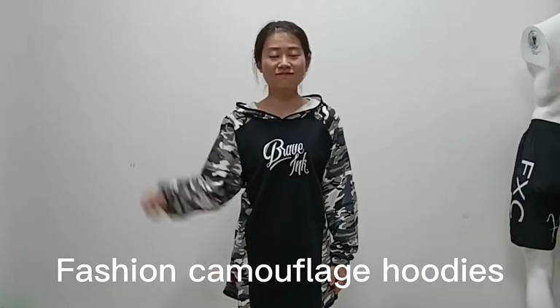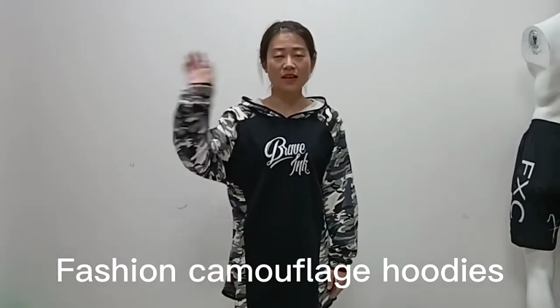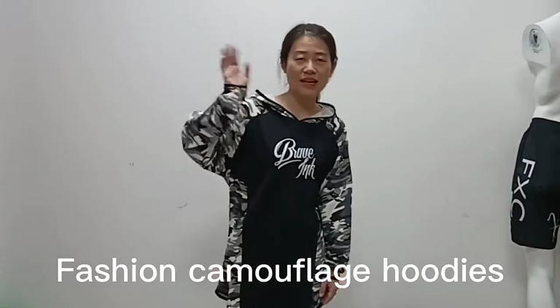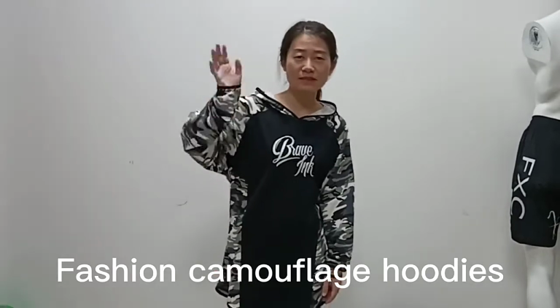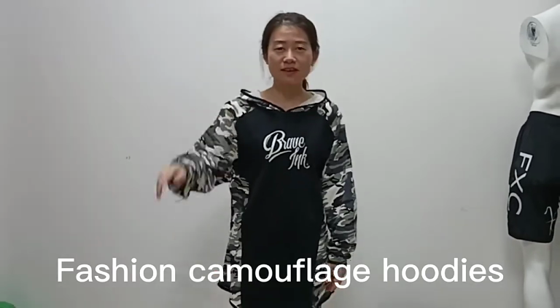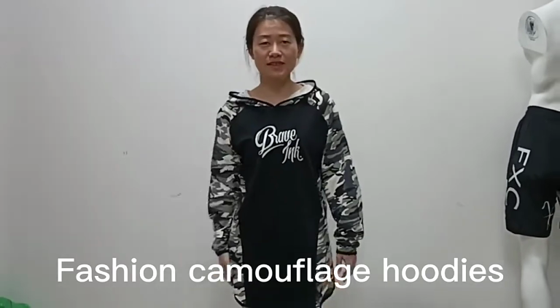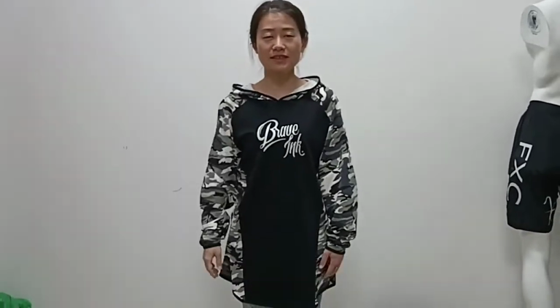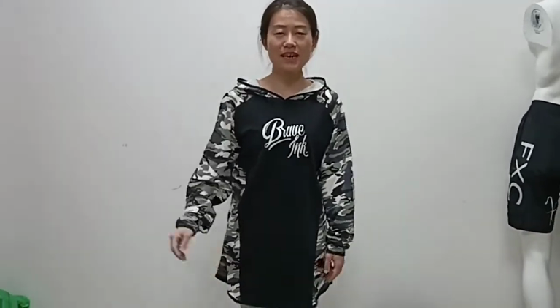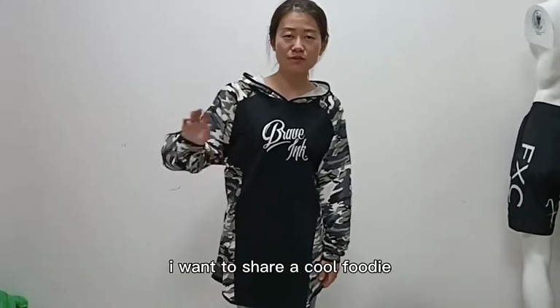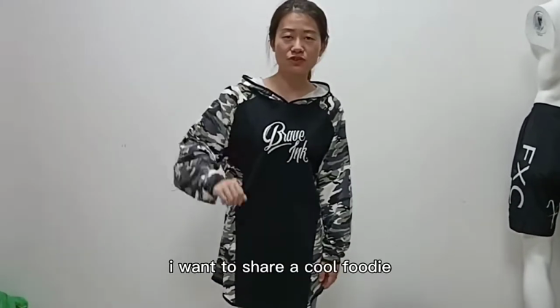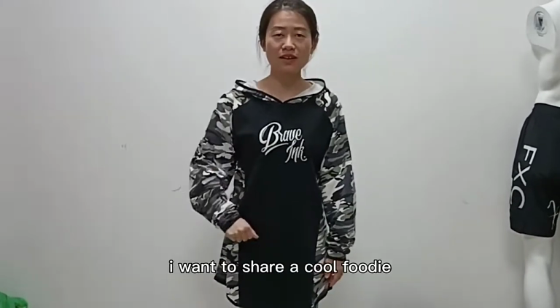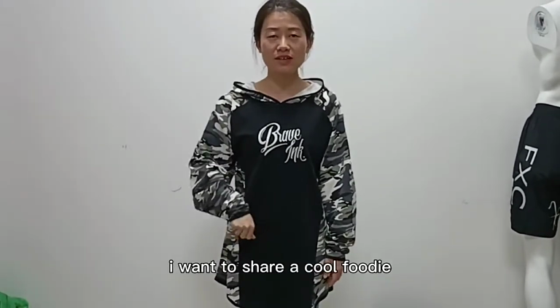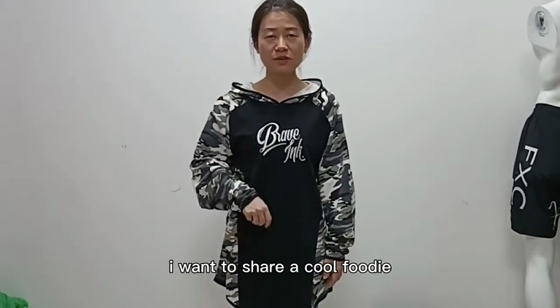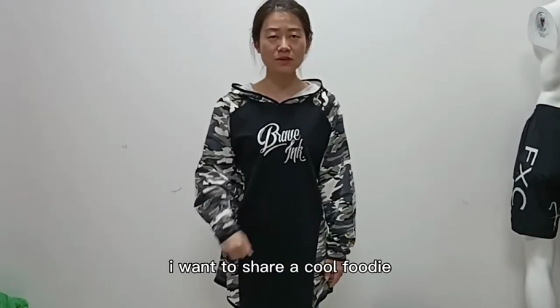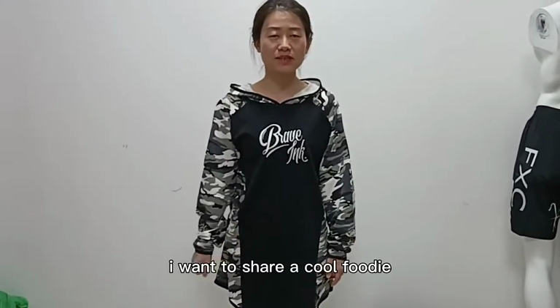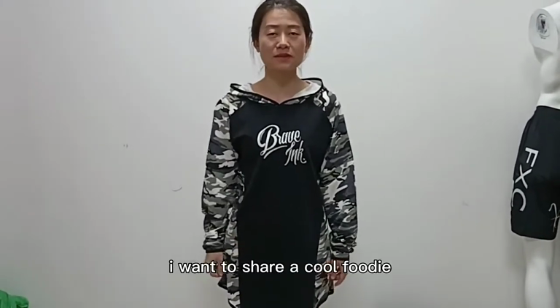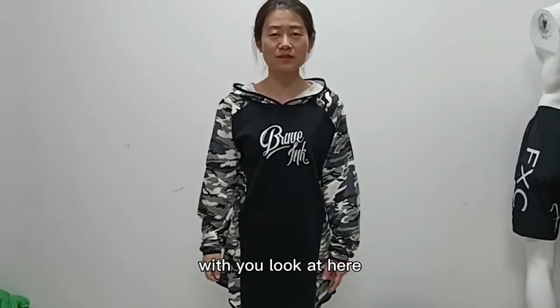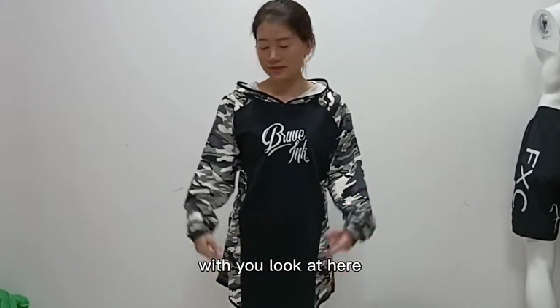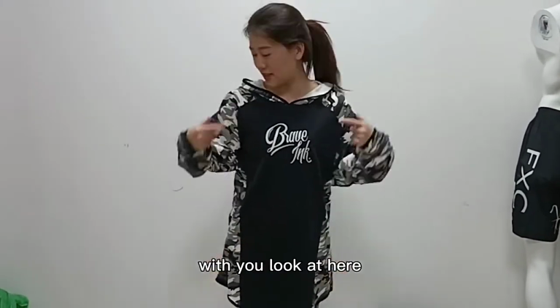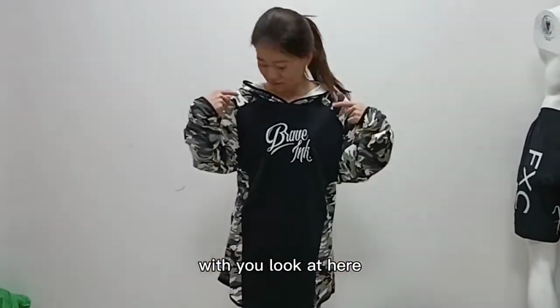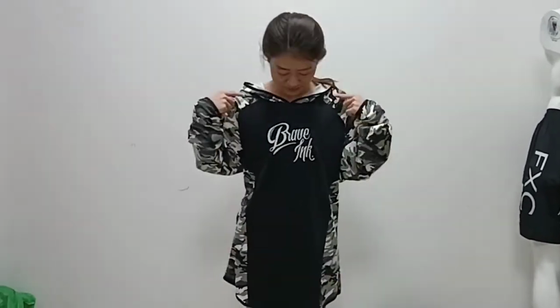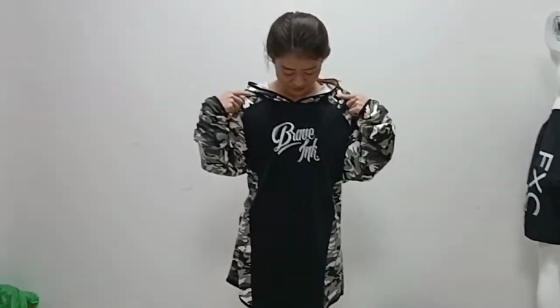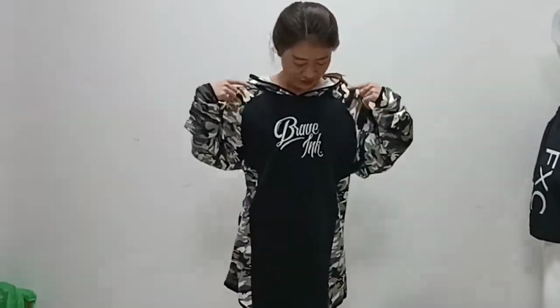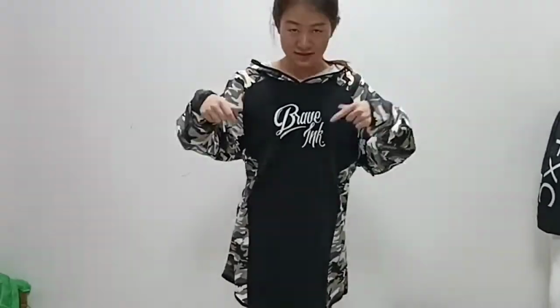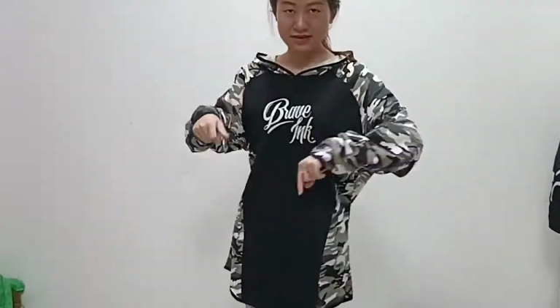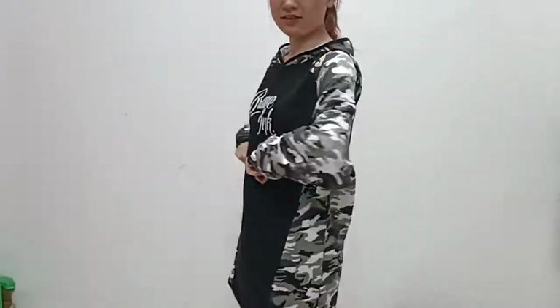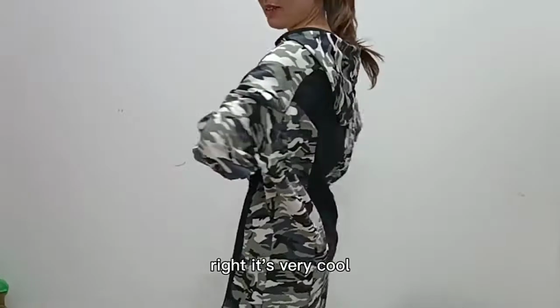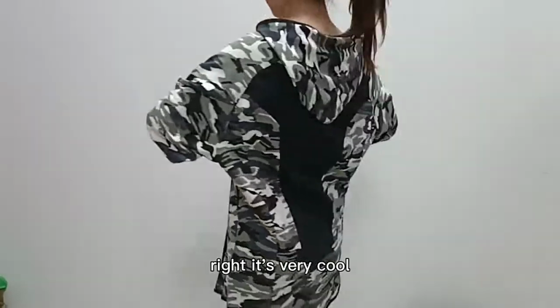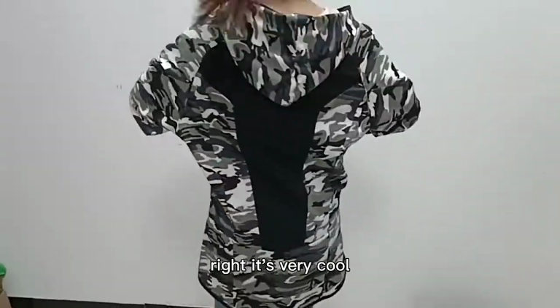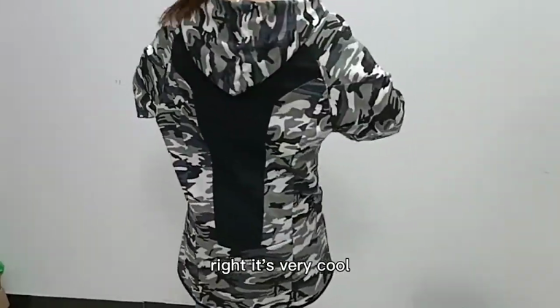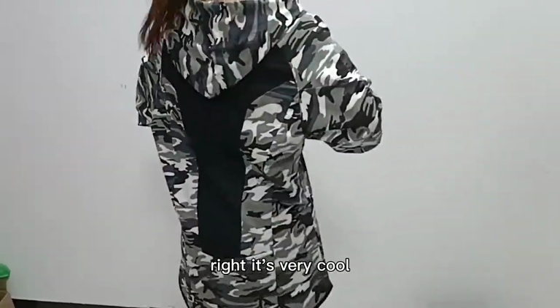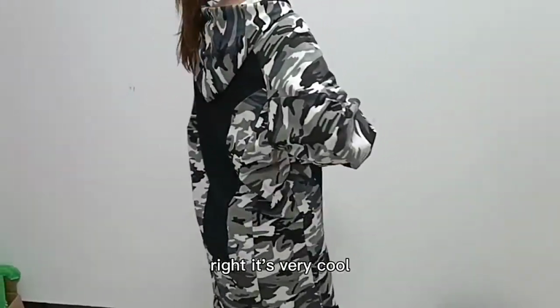Hi, I'm Sophie. Today I want to share a cool hoodie with you. Look at here. It's very cool.